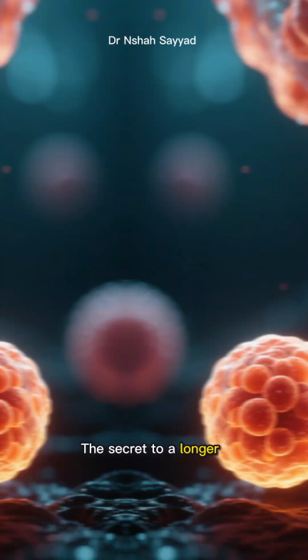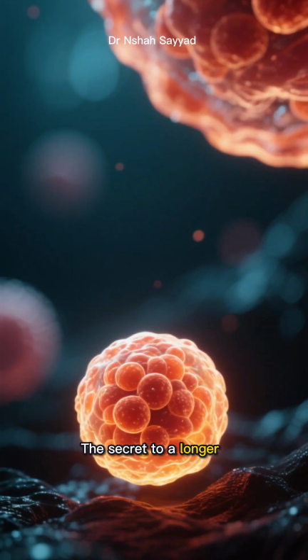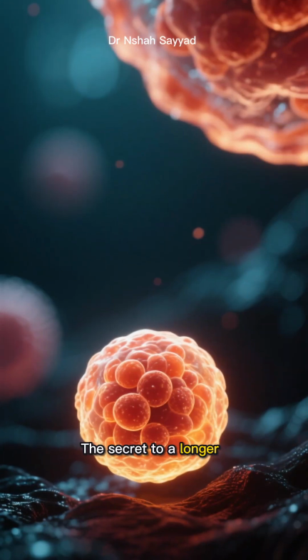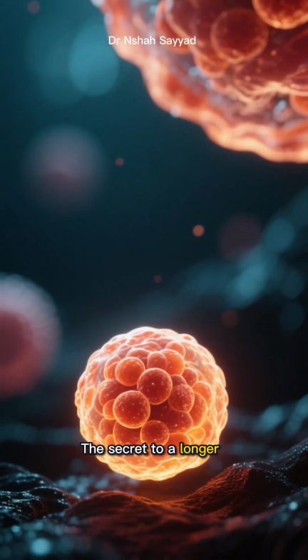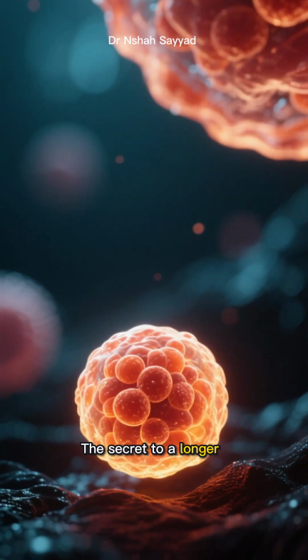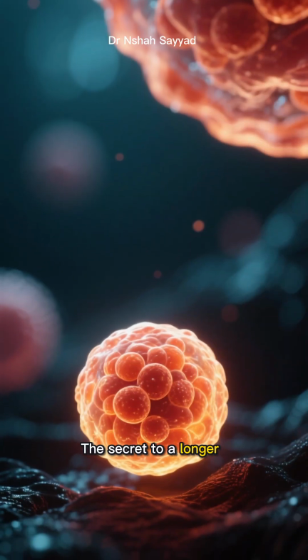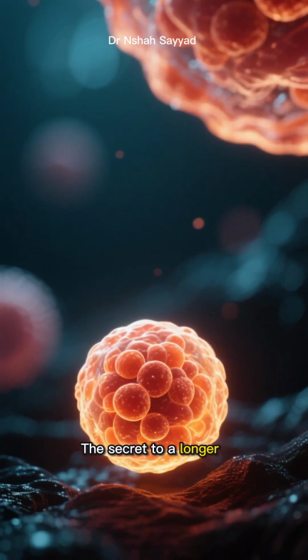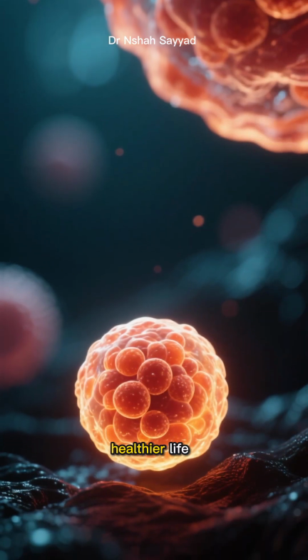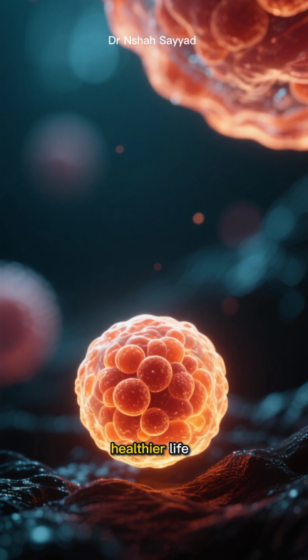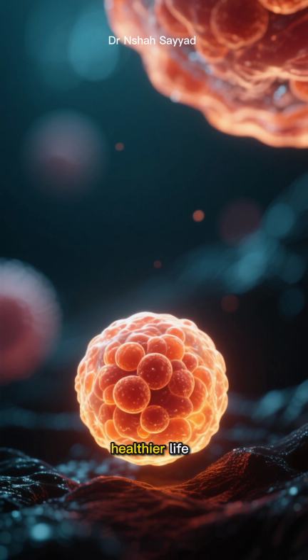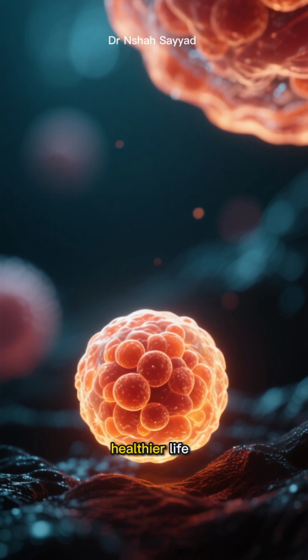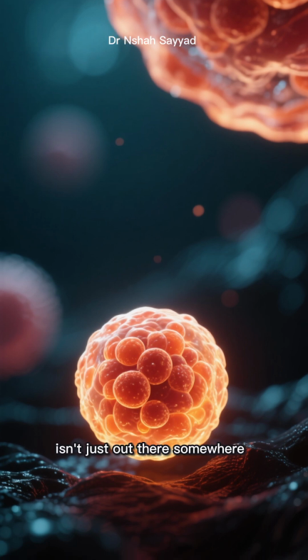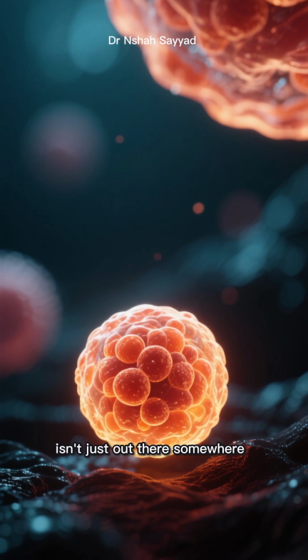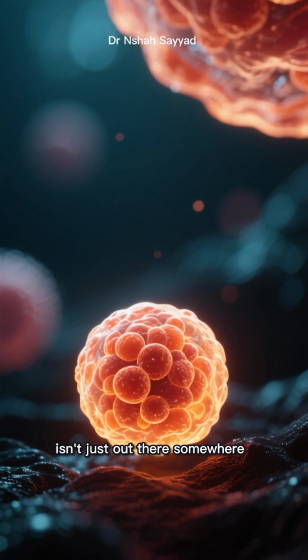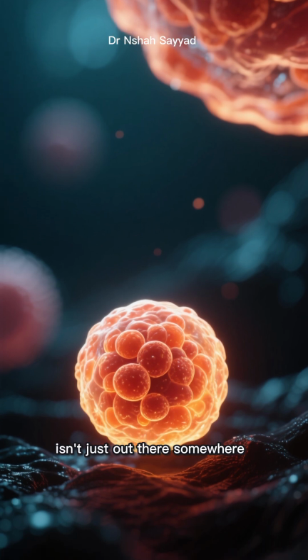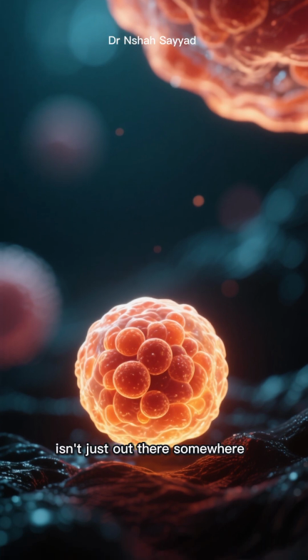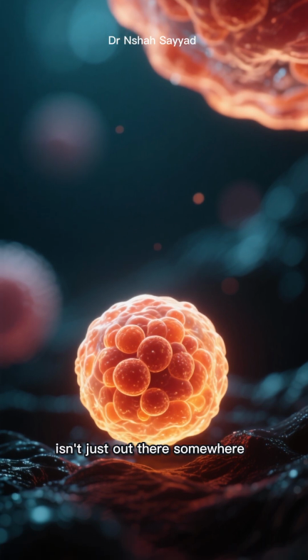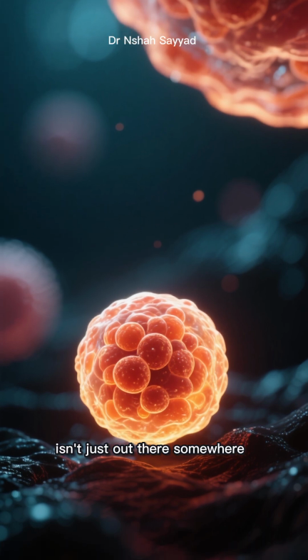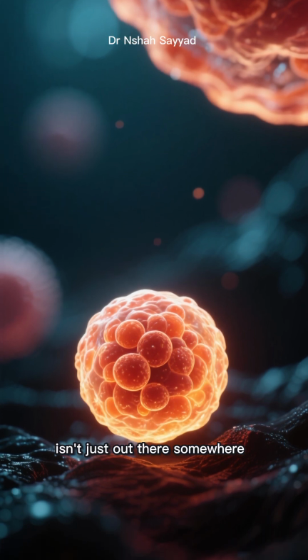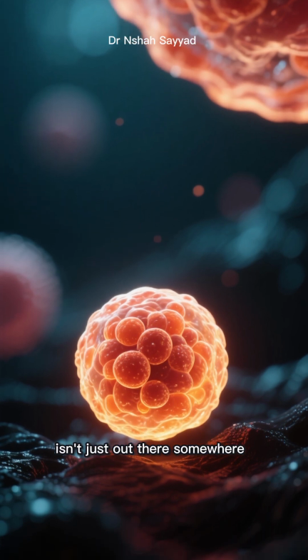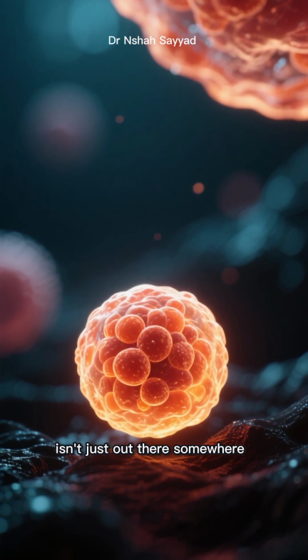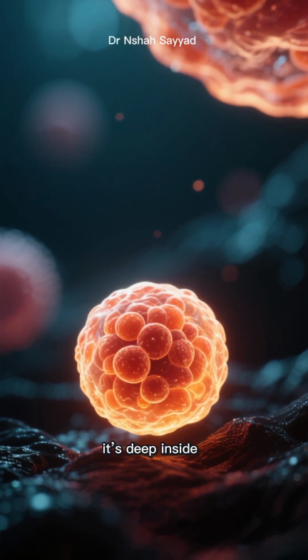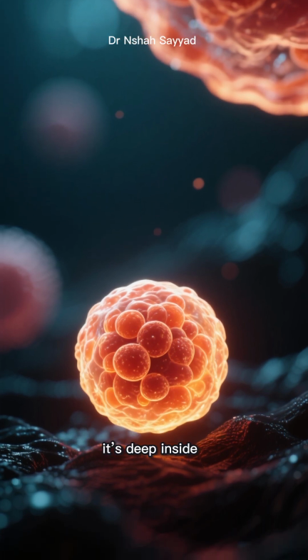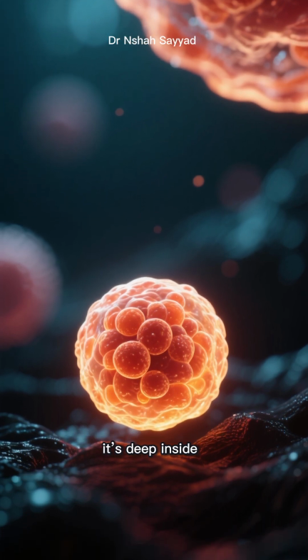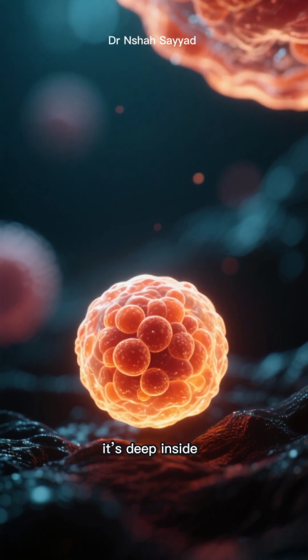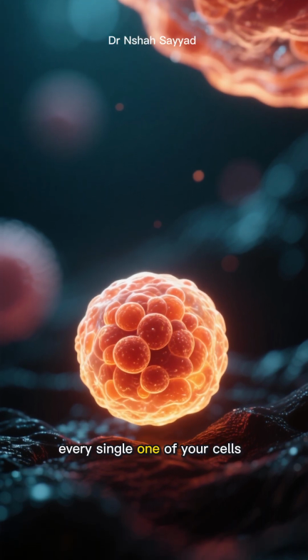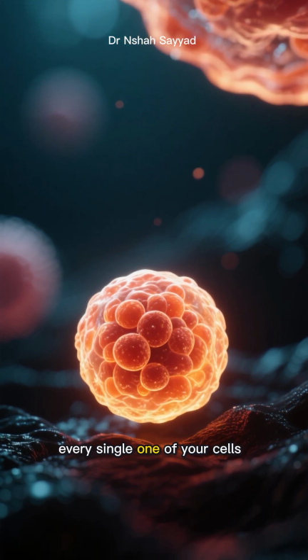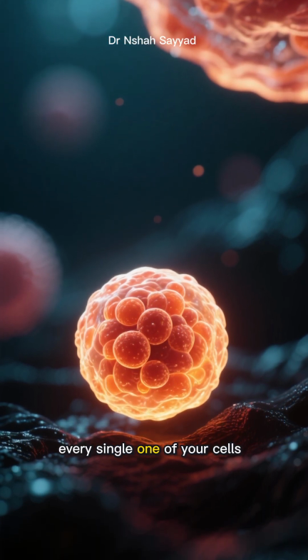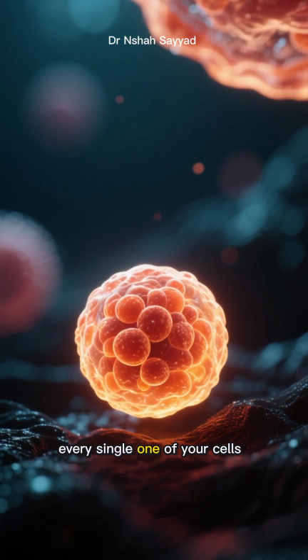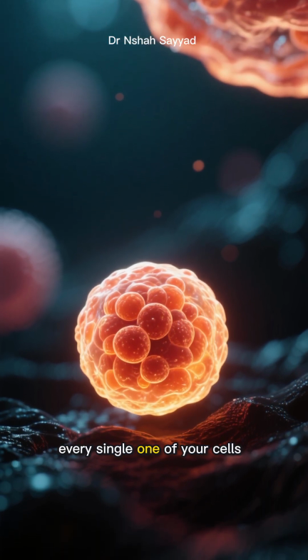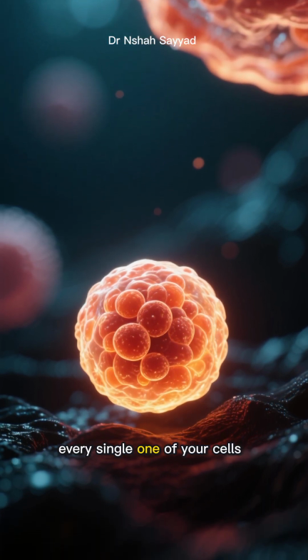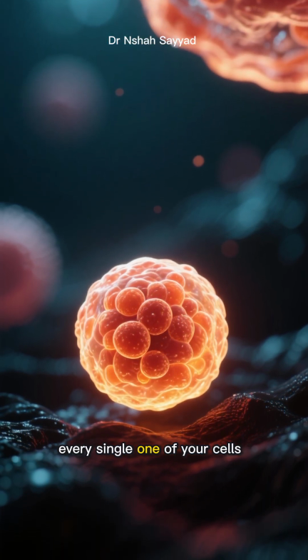The secret to a longer, healthier life isn't just out there somewhere. It's deep inside every single one of your cells.